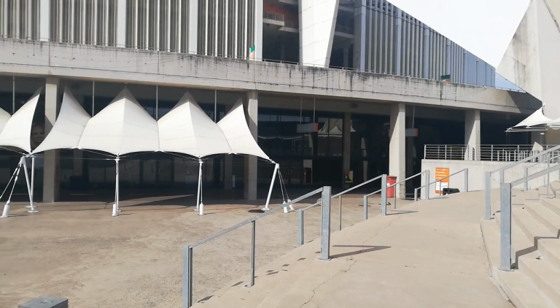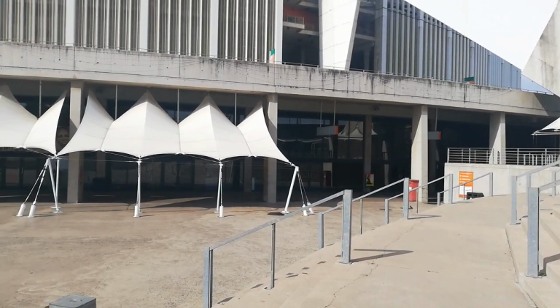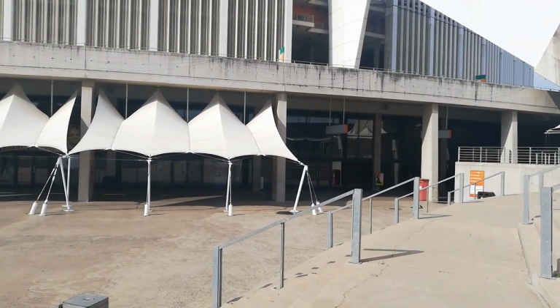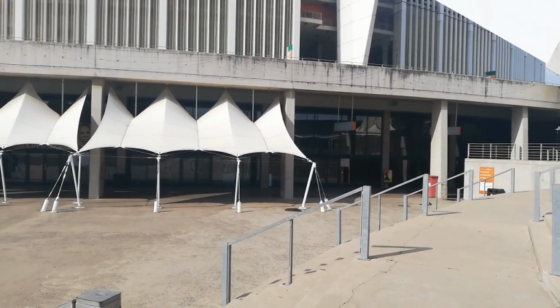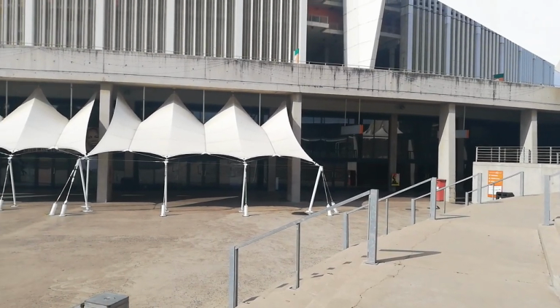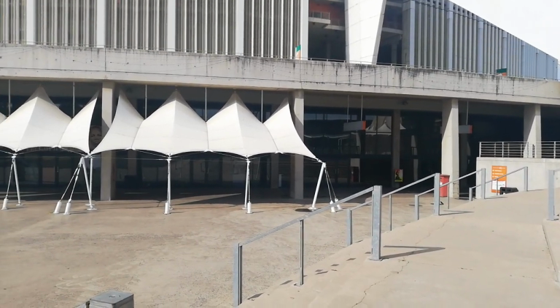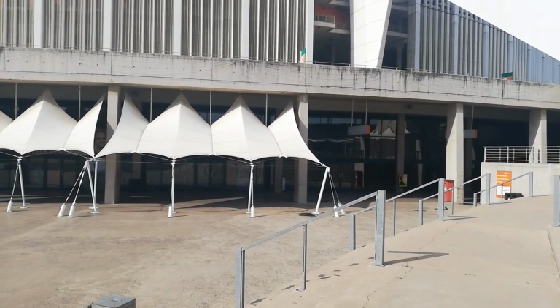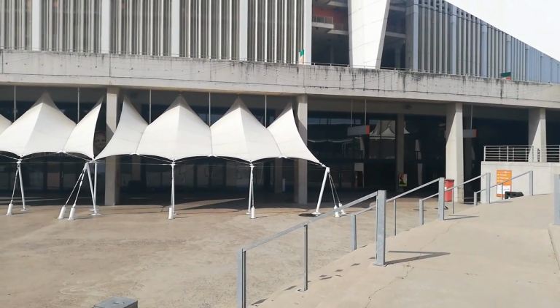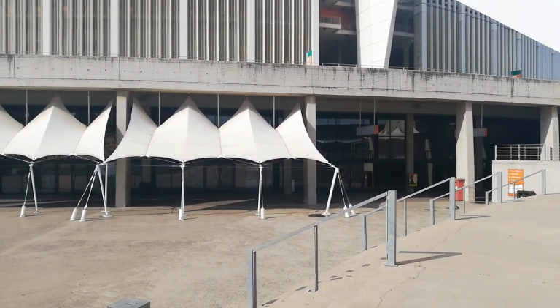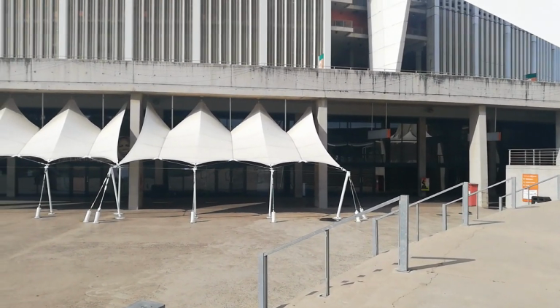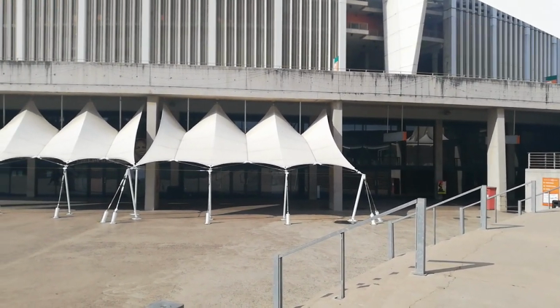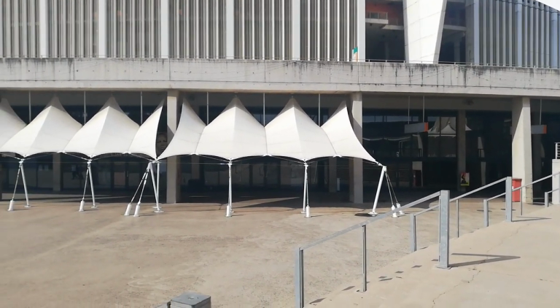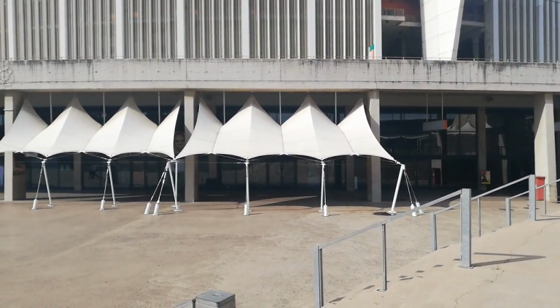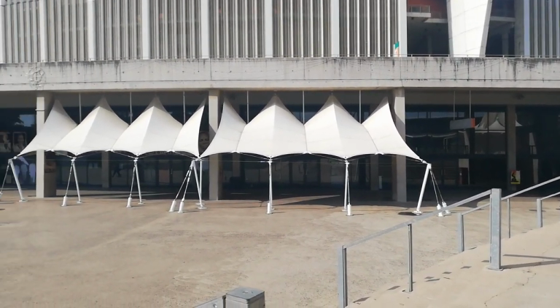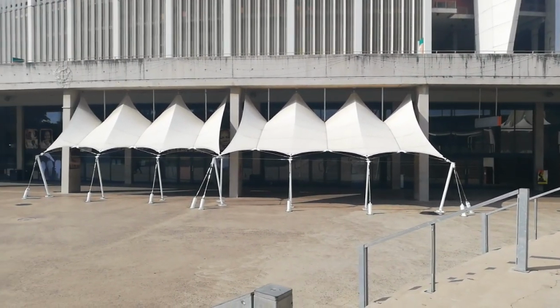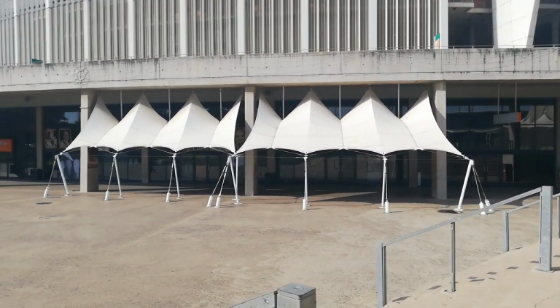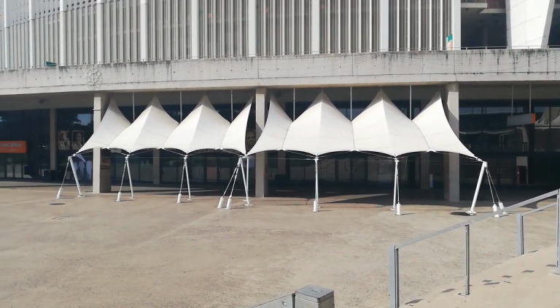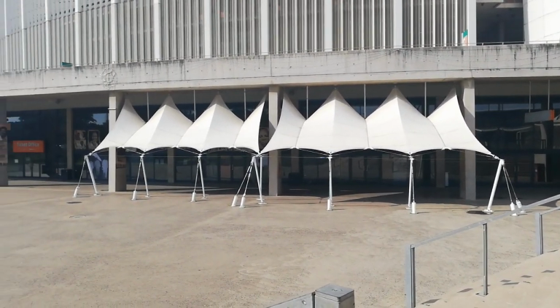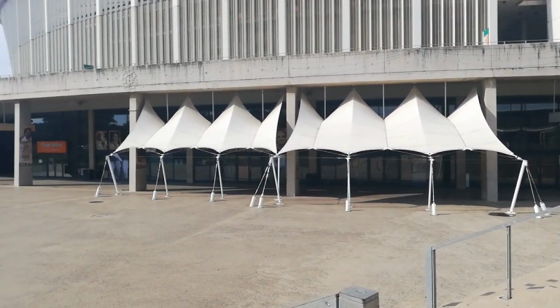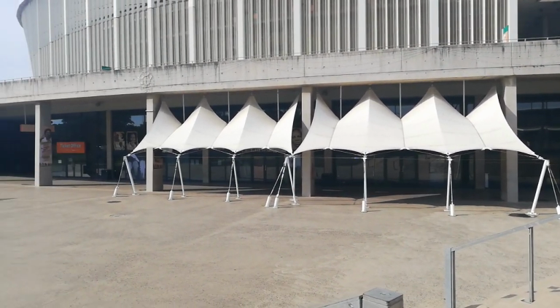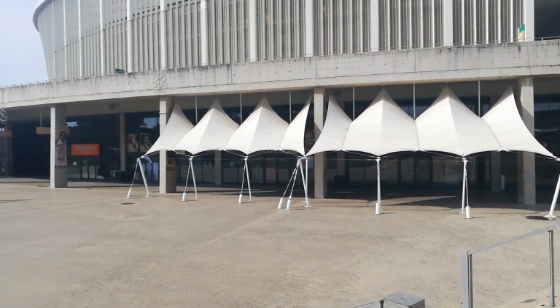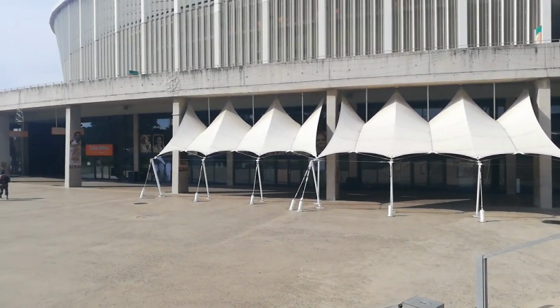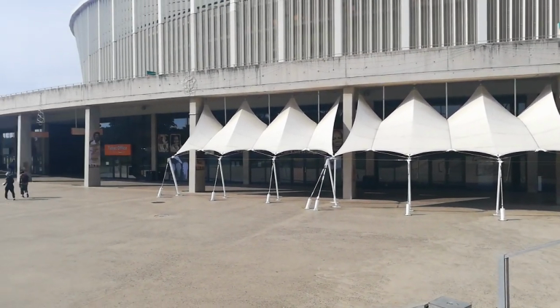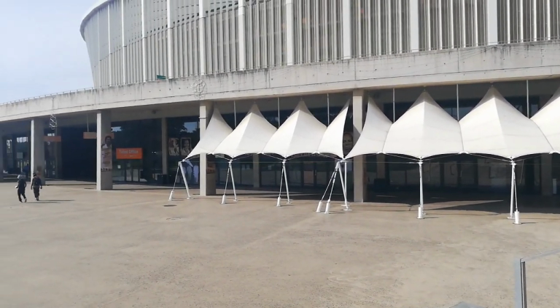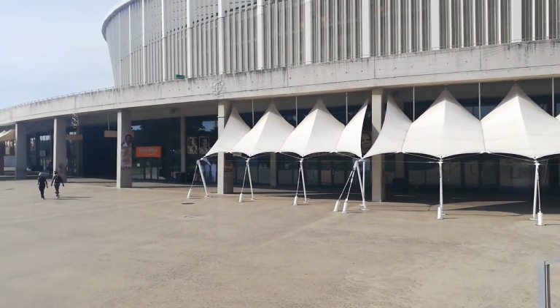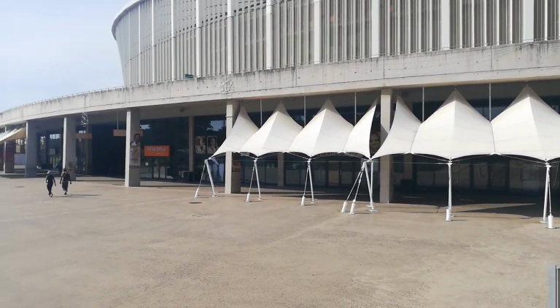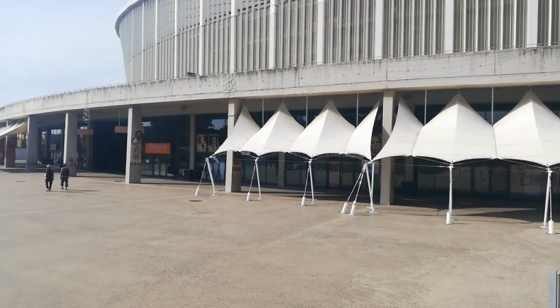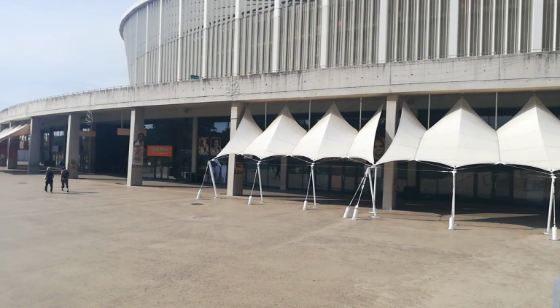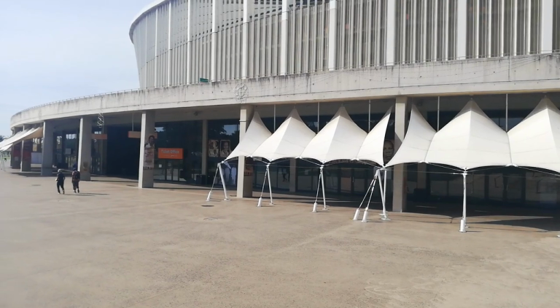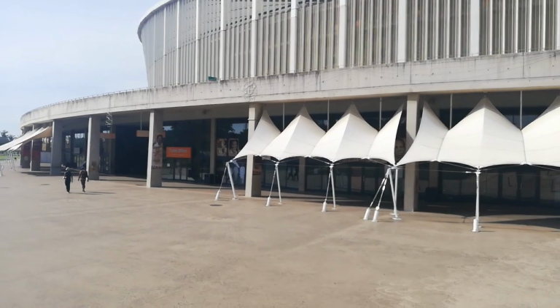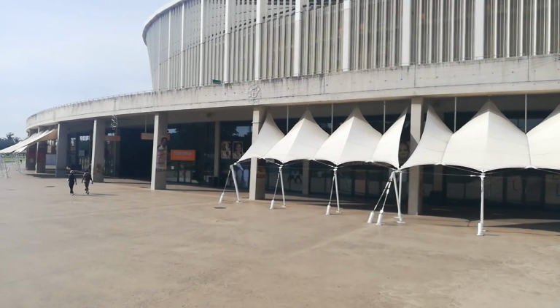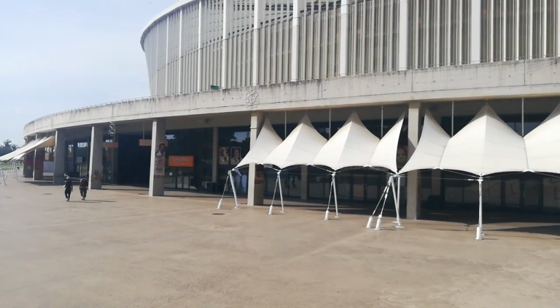There are a number of shops in the stadium that are lying empty and have been like this for quite a while now.